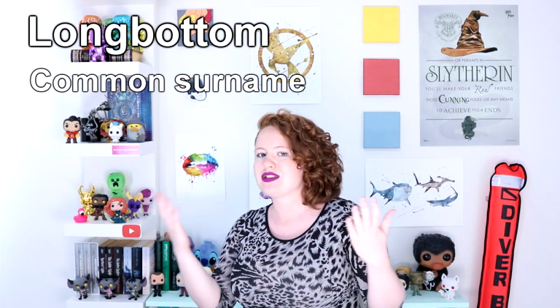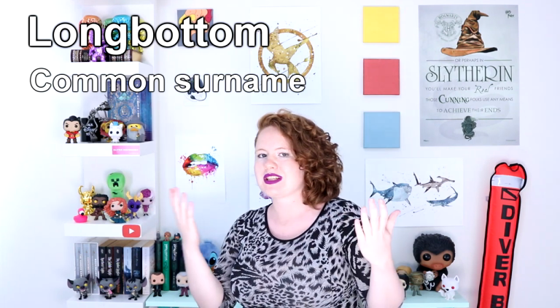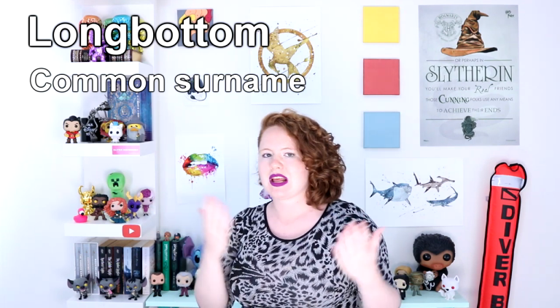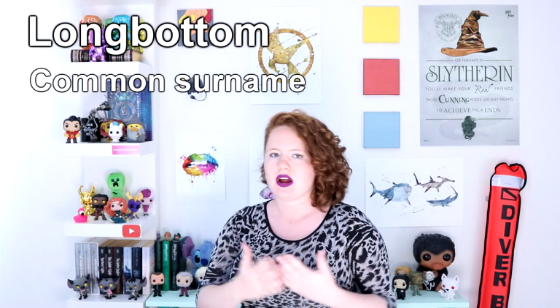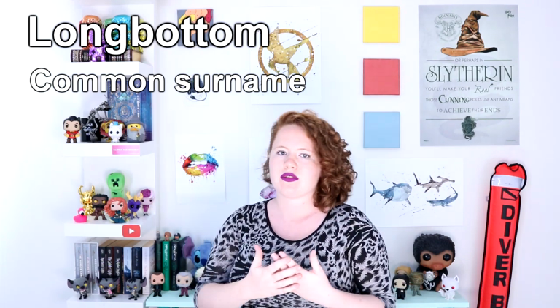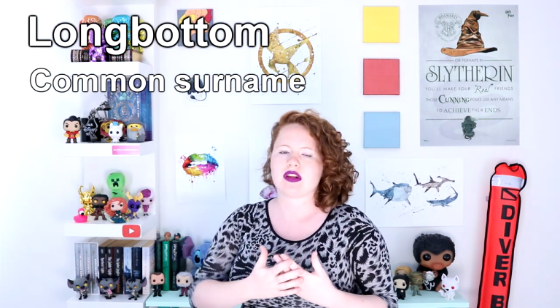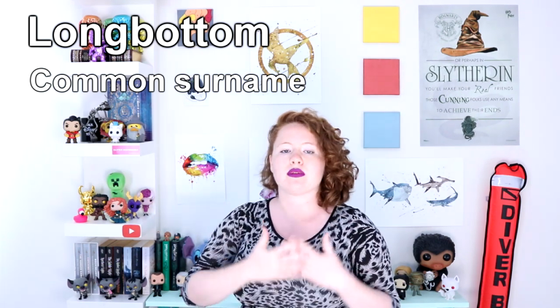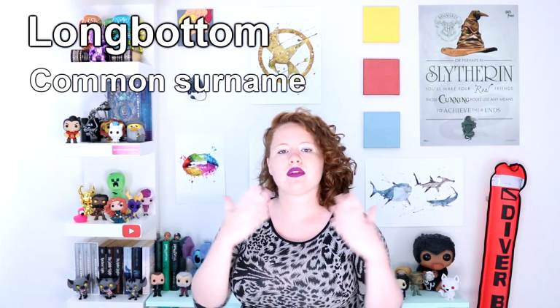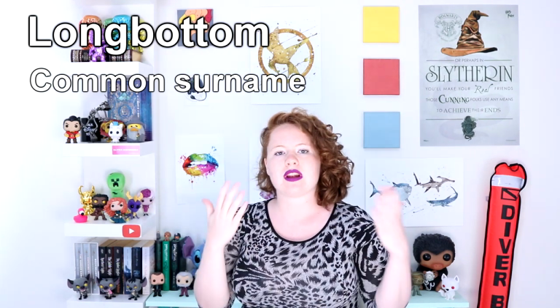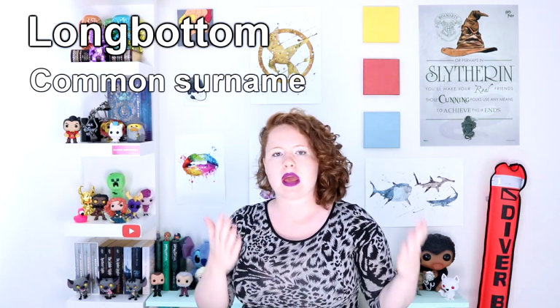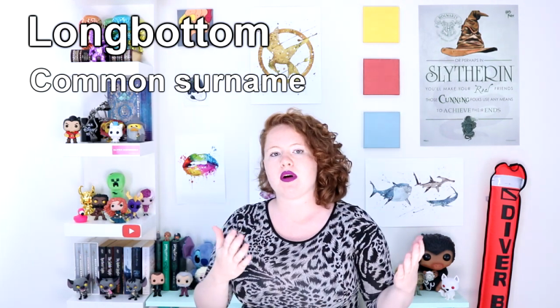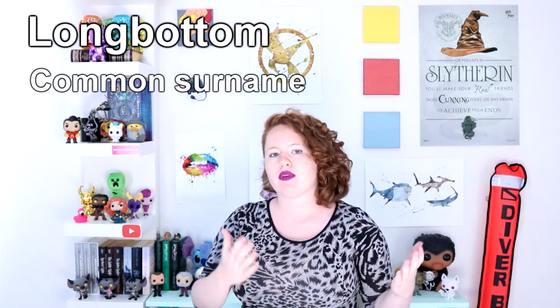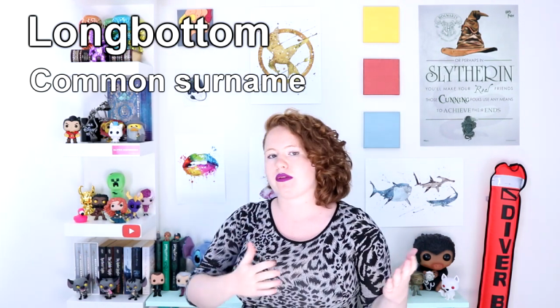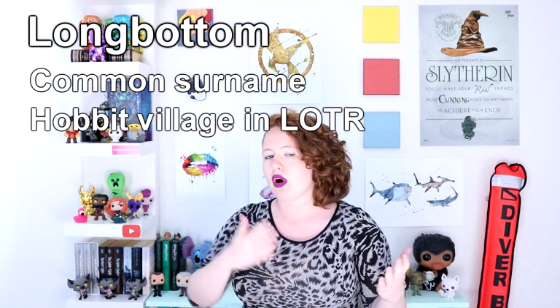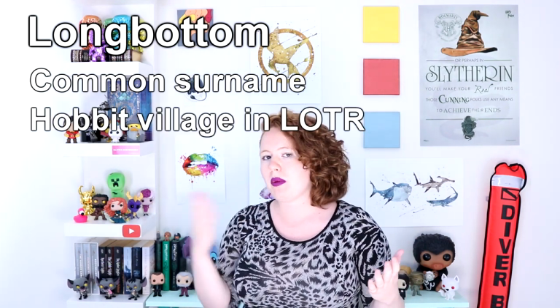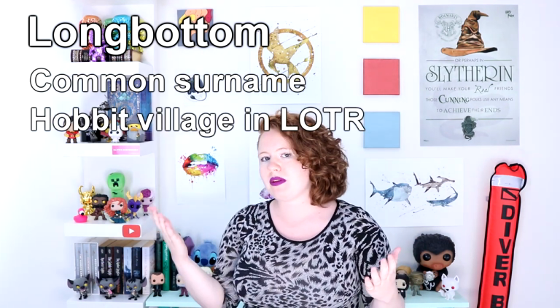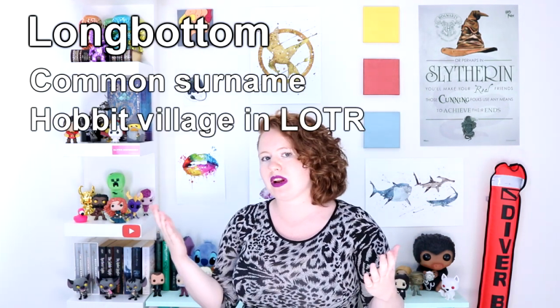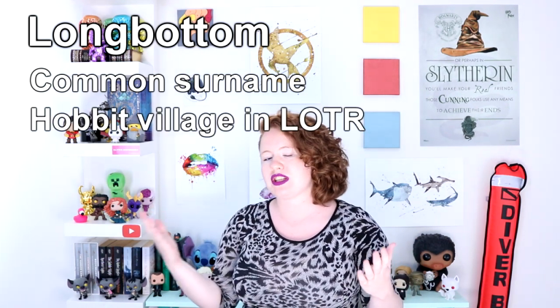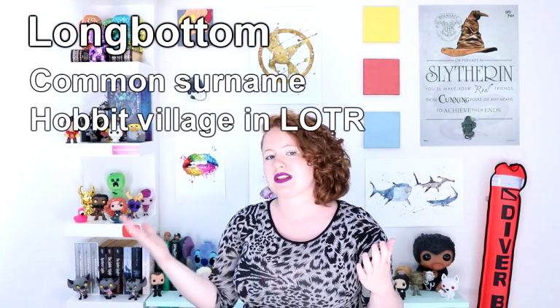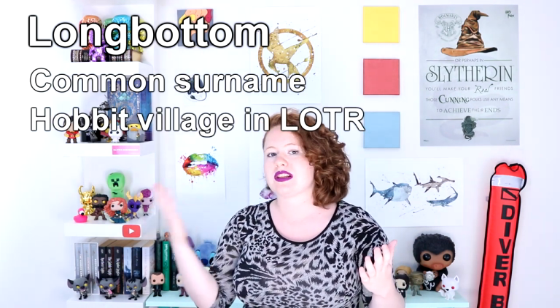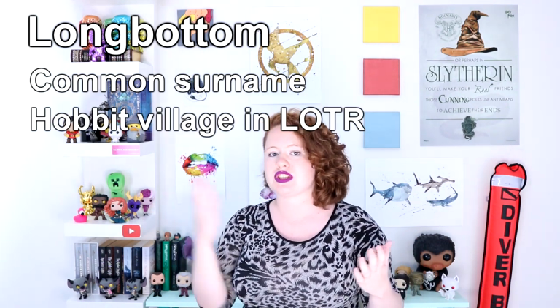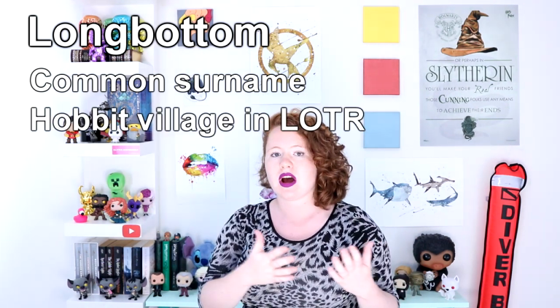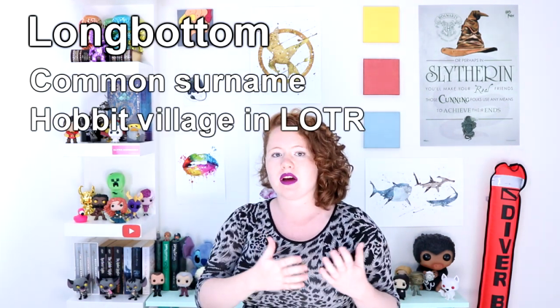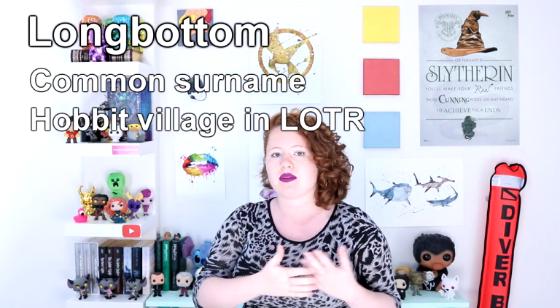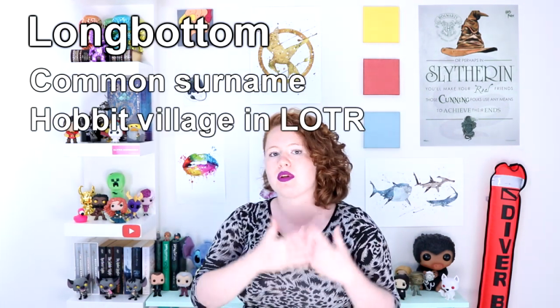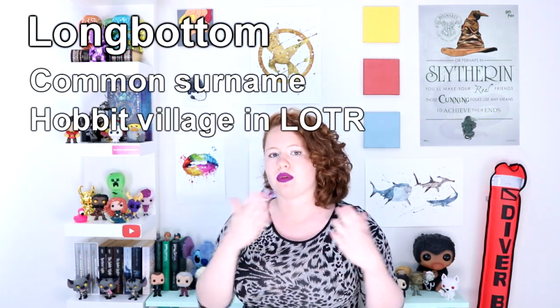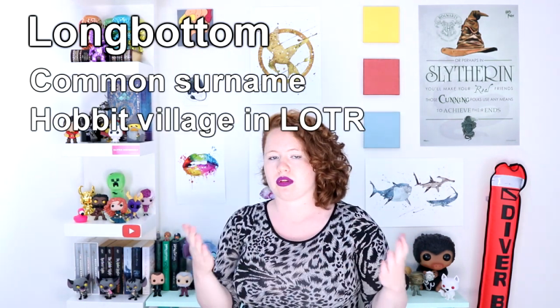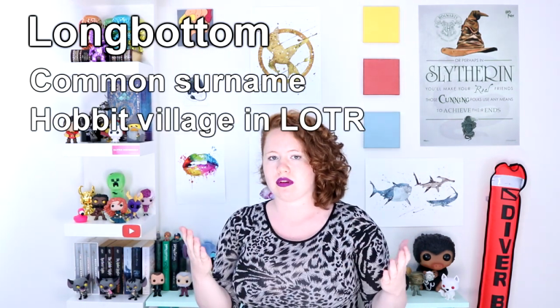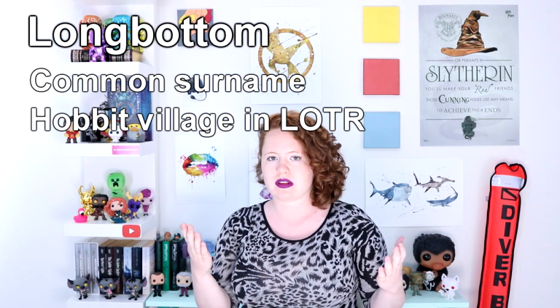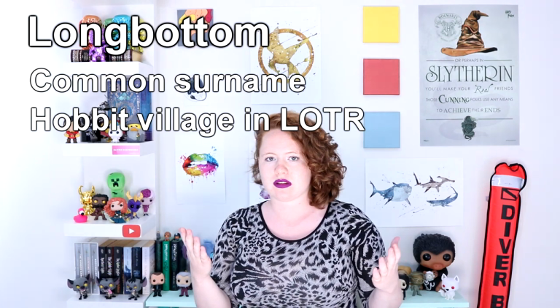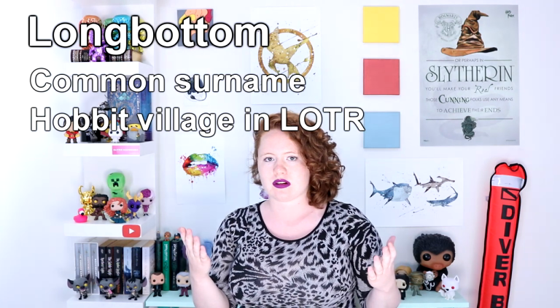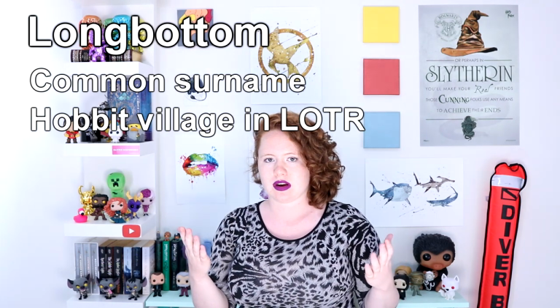Interestingly enough, Longbottom is also the name of one of the Hobbit villages in the Shire from the Lord of the Rings series.